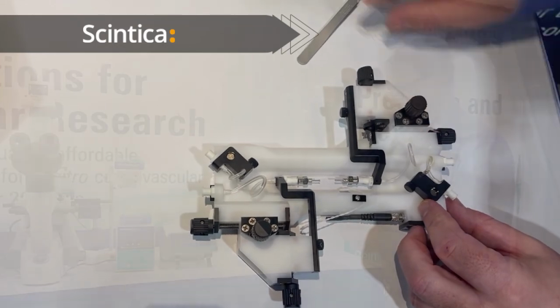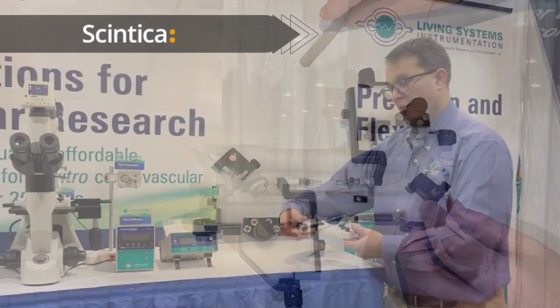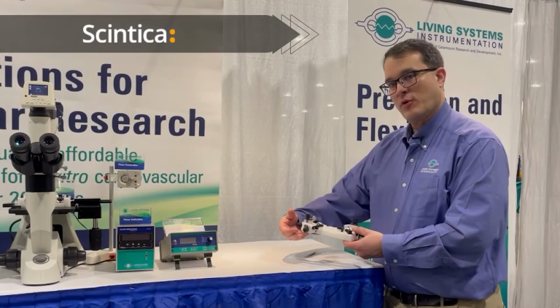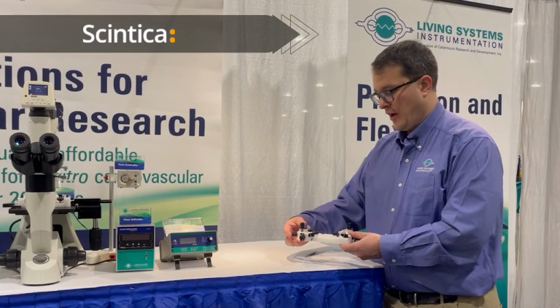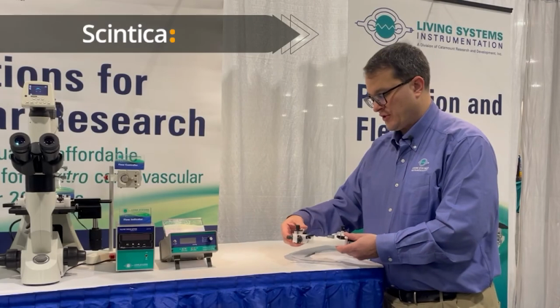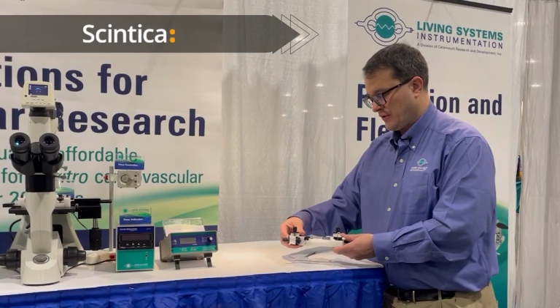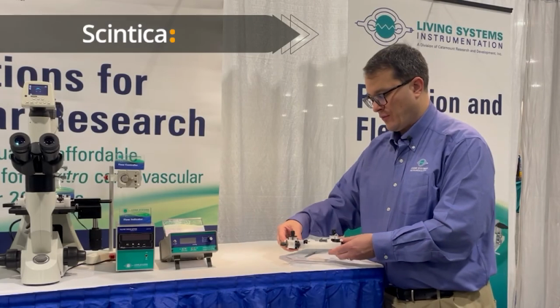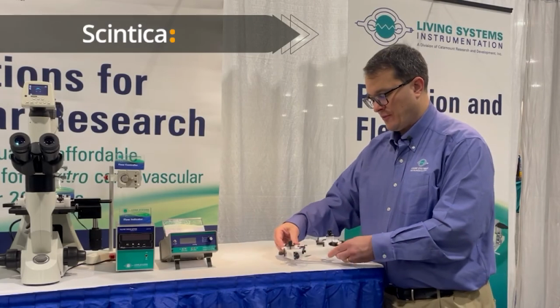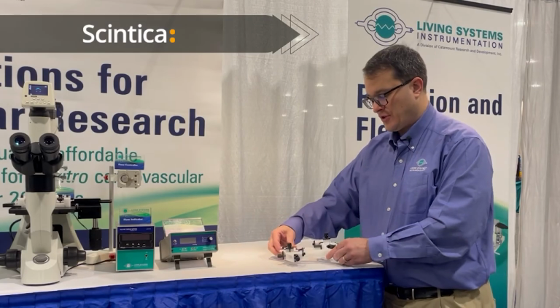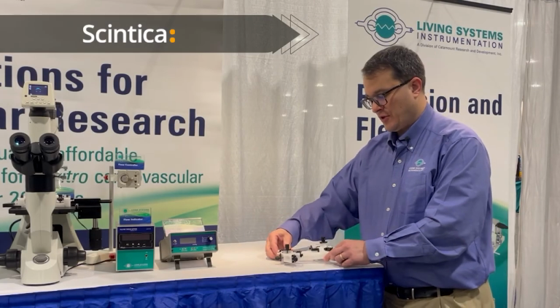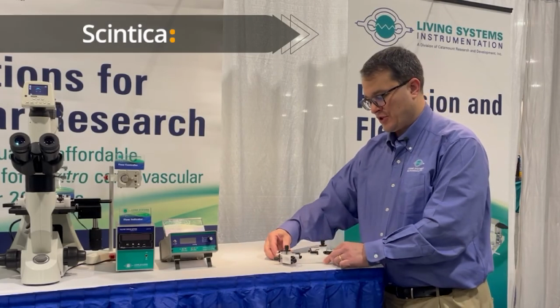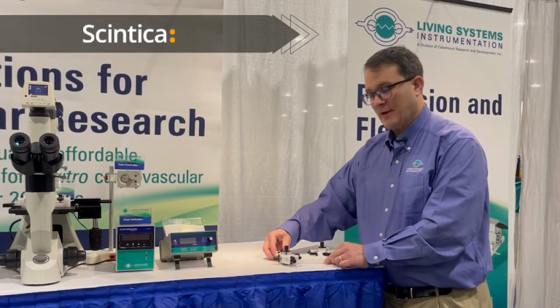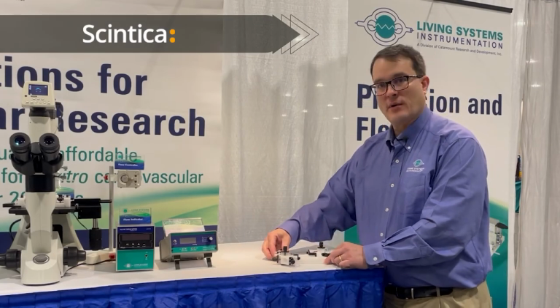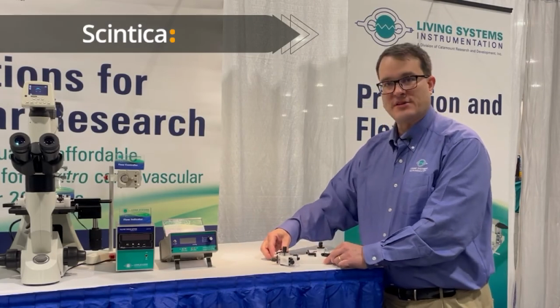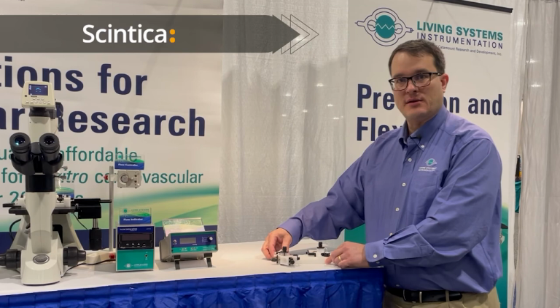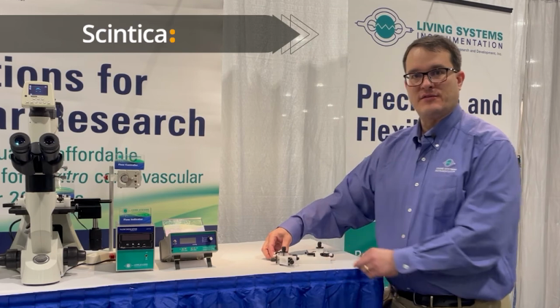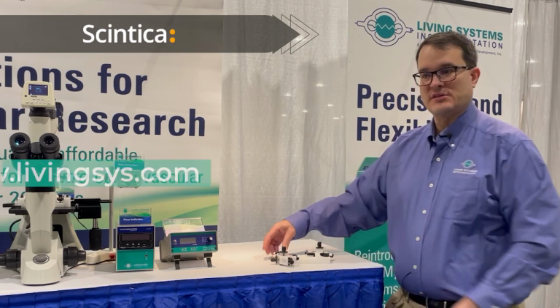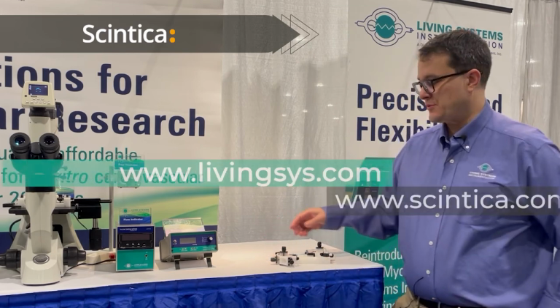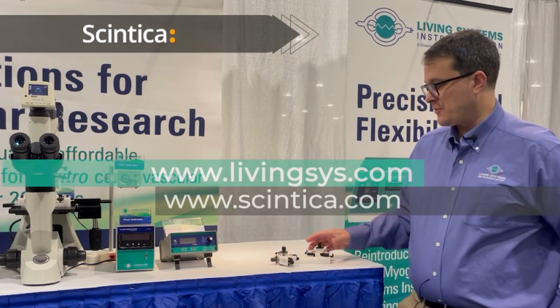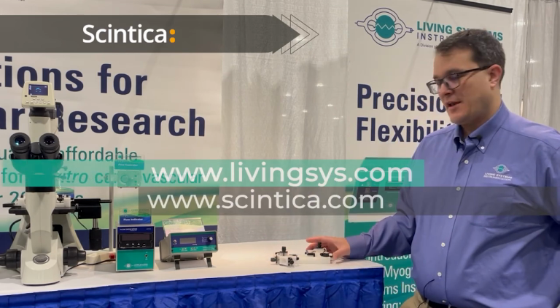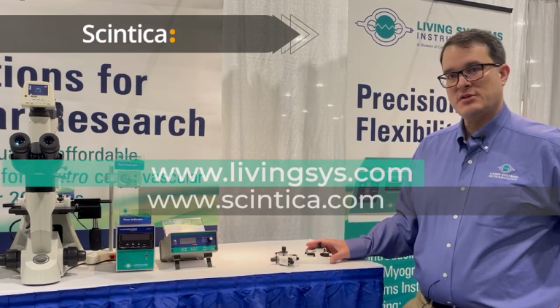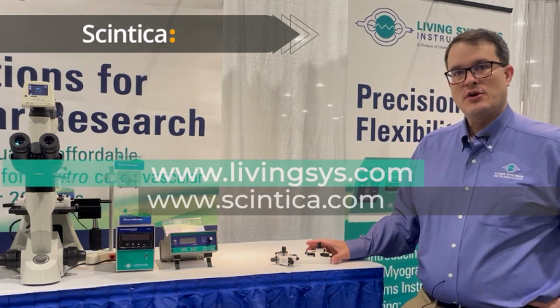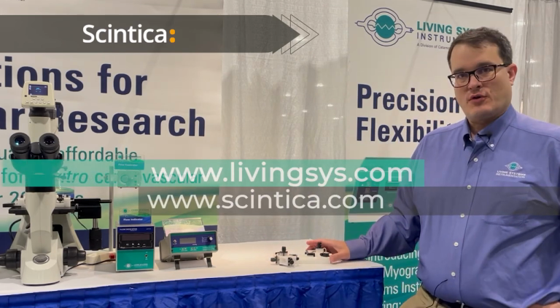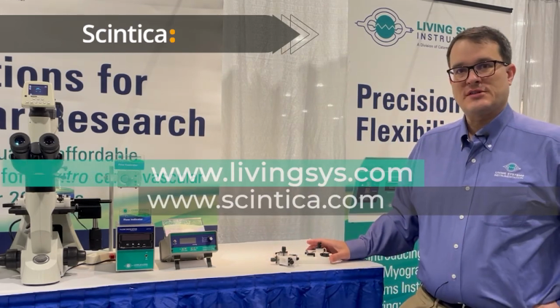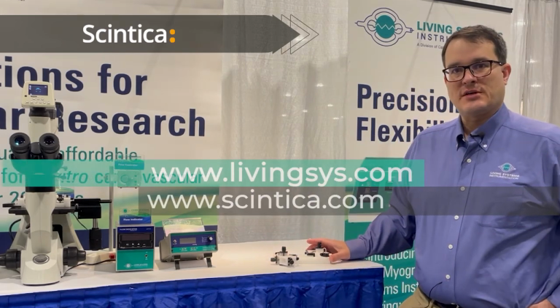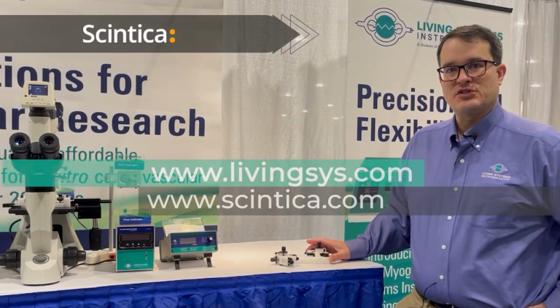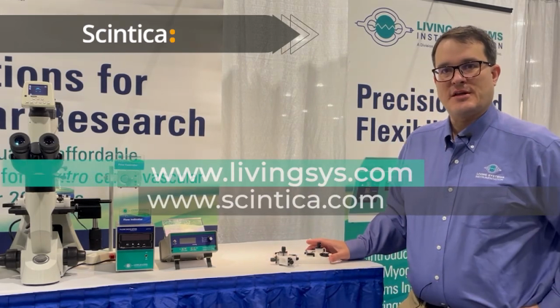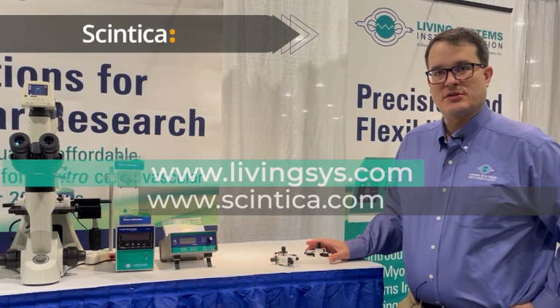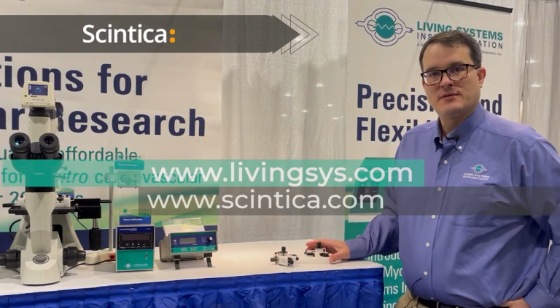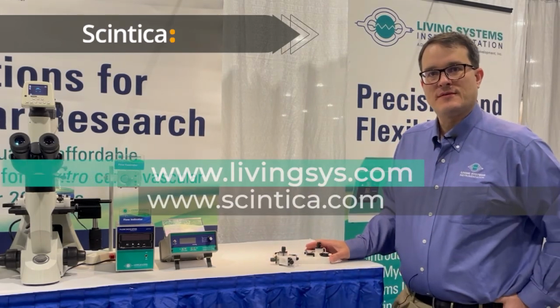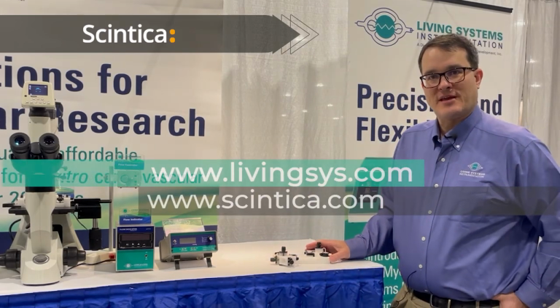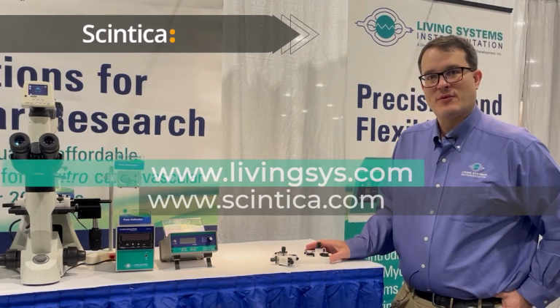For more questions or to find more information you can check out our website, Living Systems Instrumentation or Syntica Instrumentation. Thank you for watching.